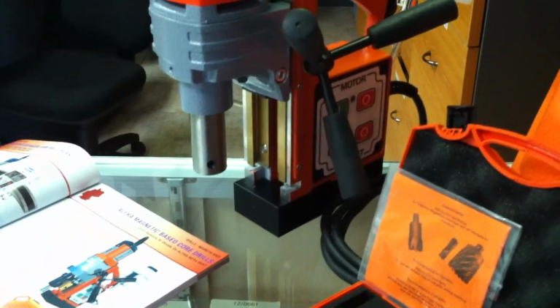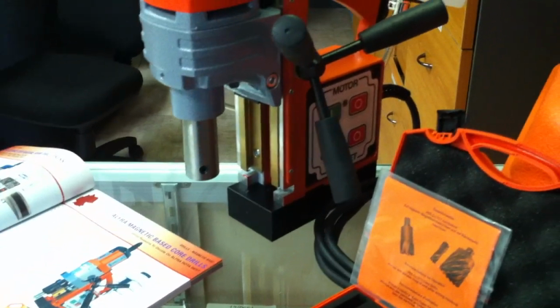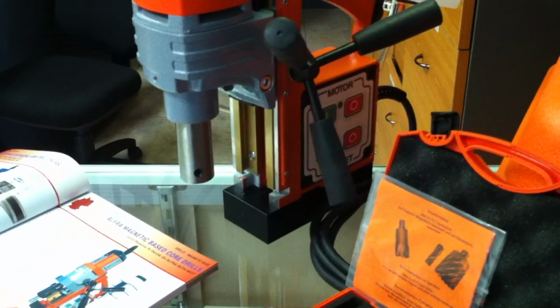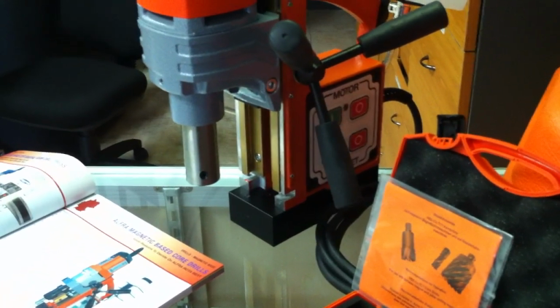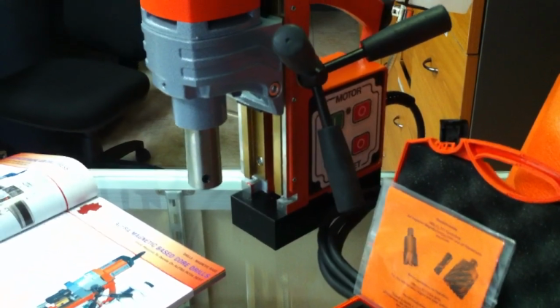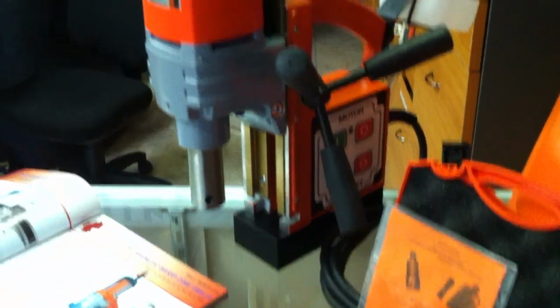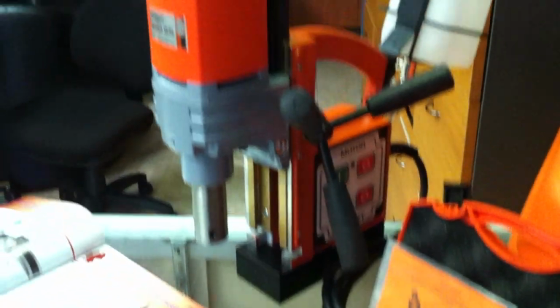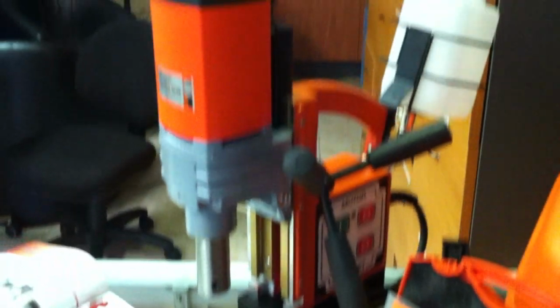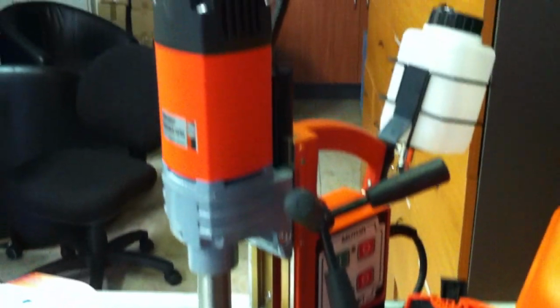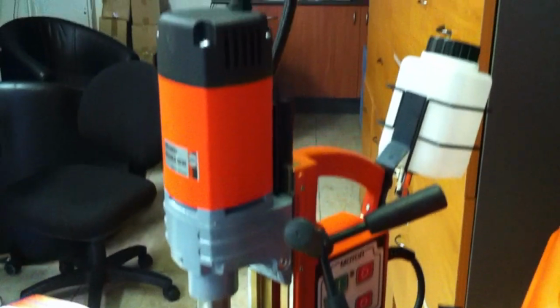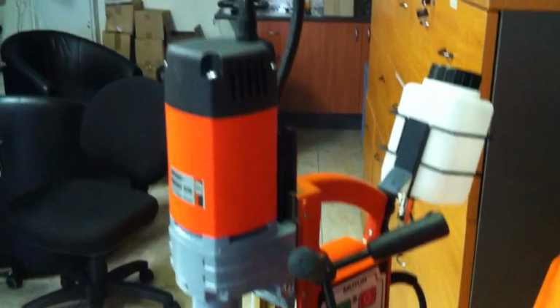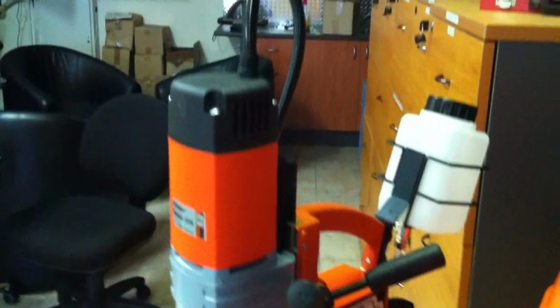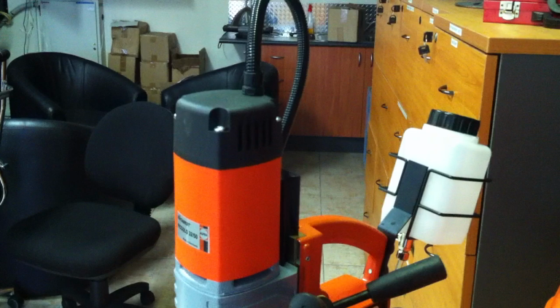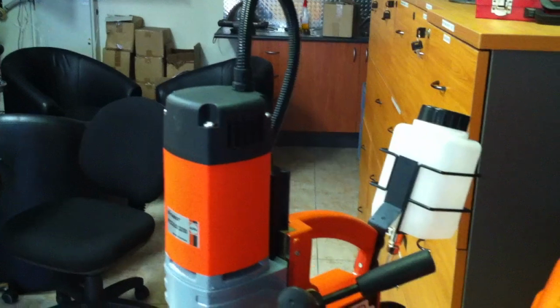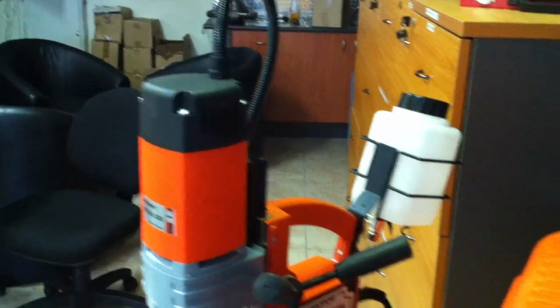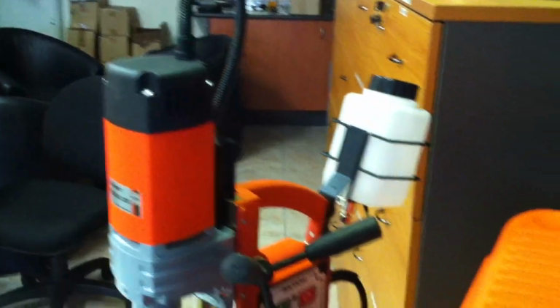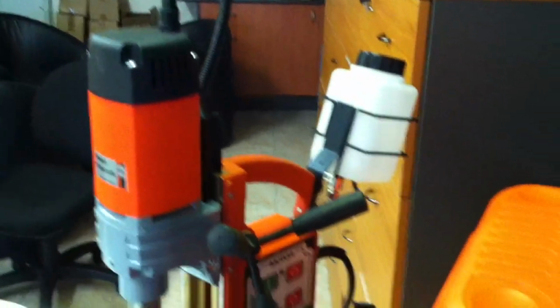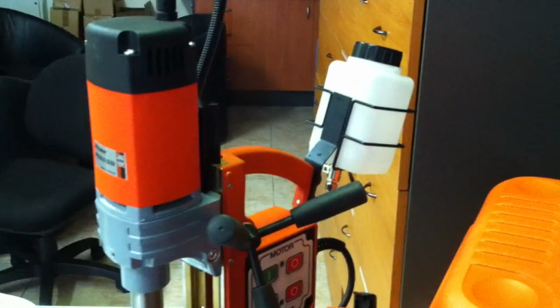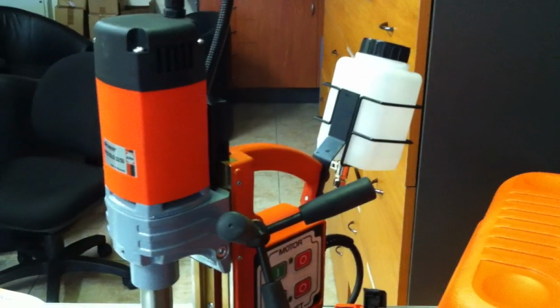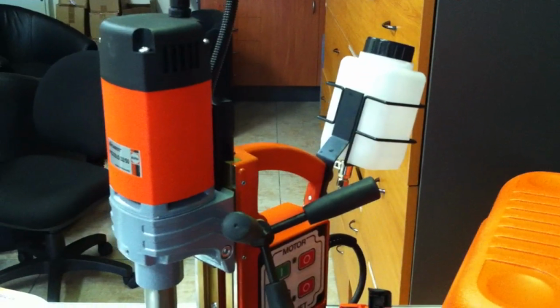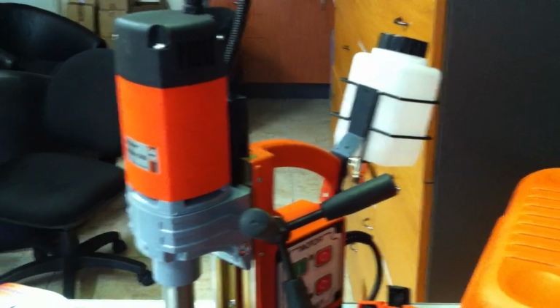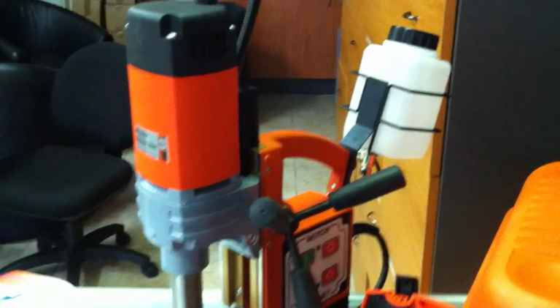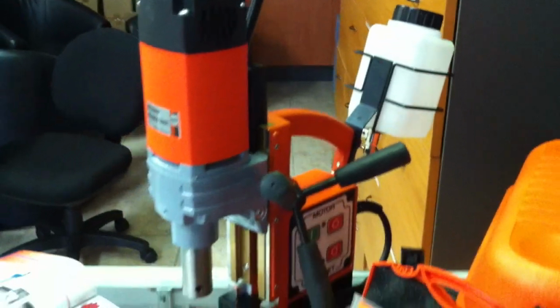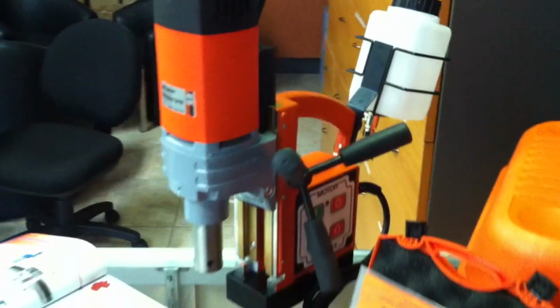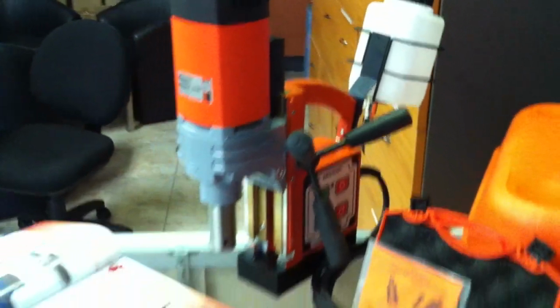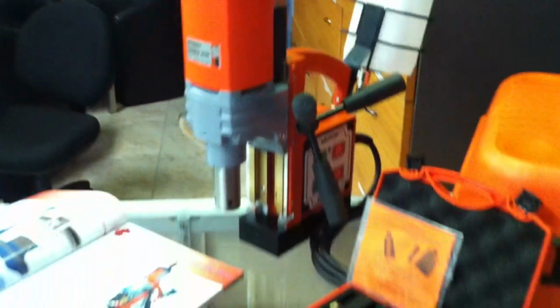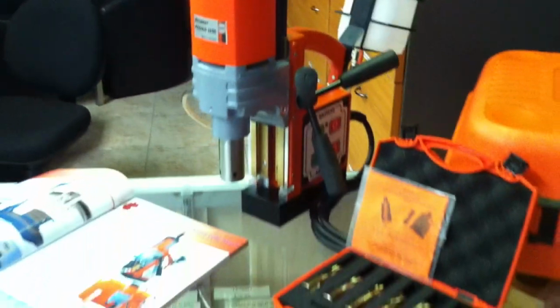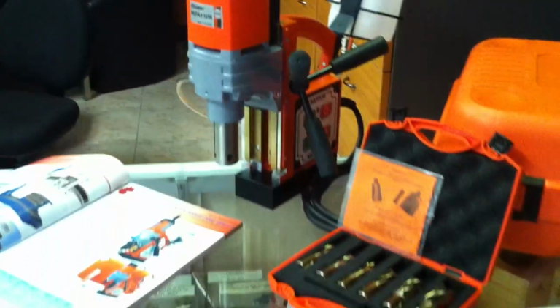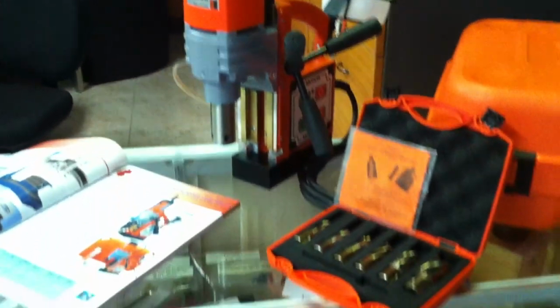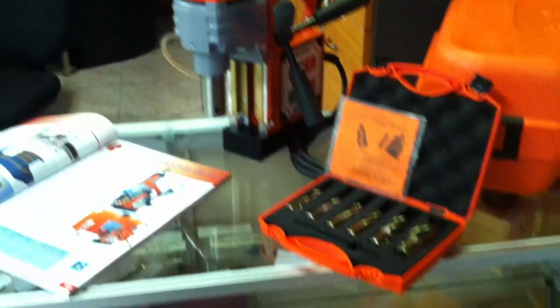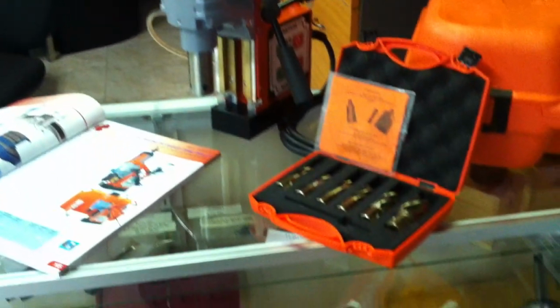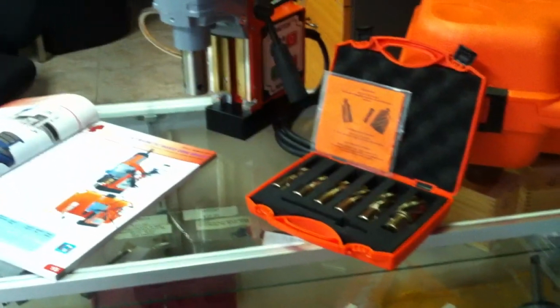It's got strong adhesion, a strong motor, and also comes complete with a coolant tank. Fantastic for any onsite and structural work.